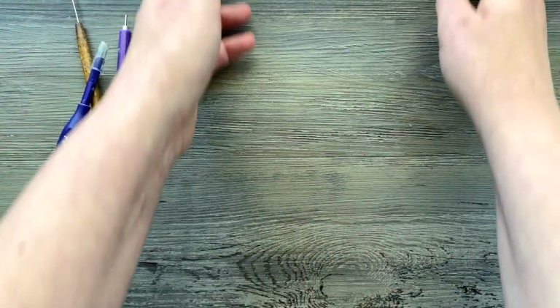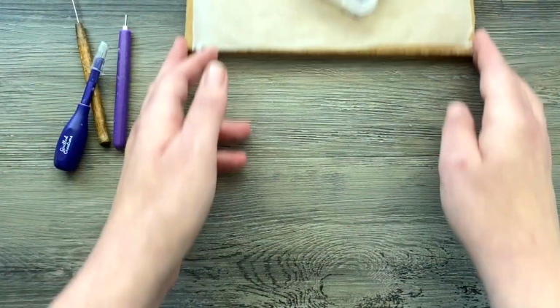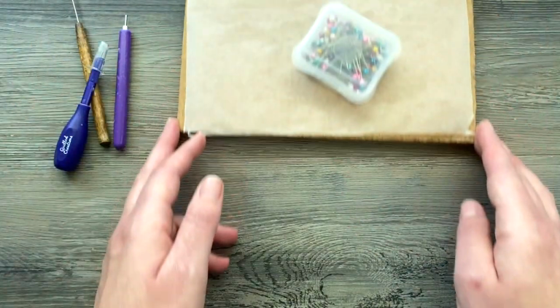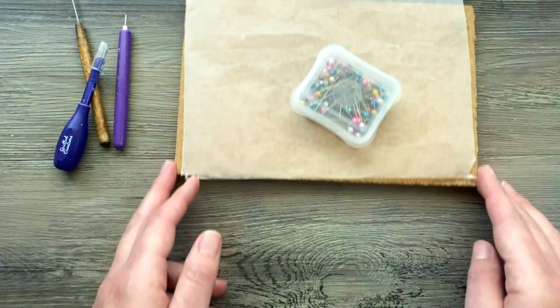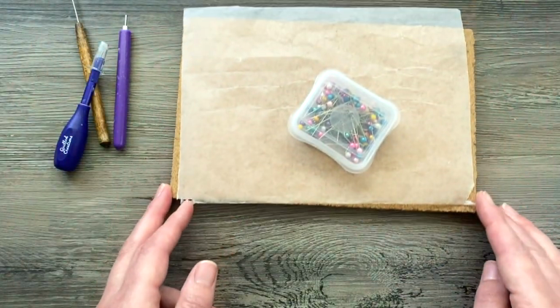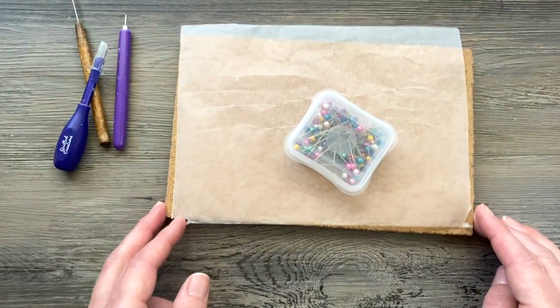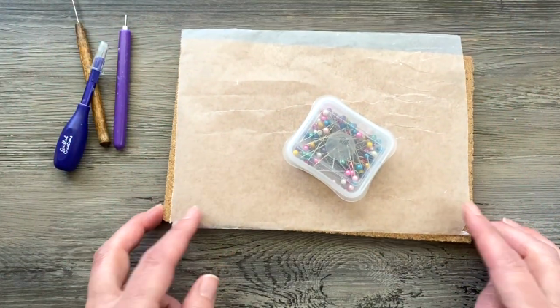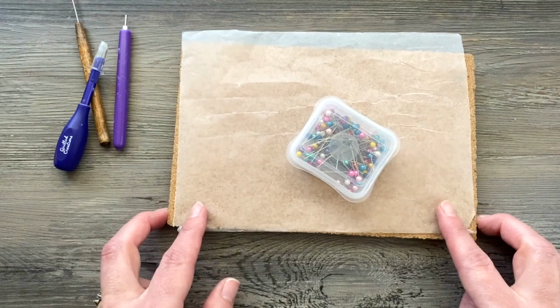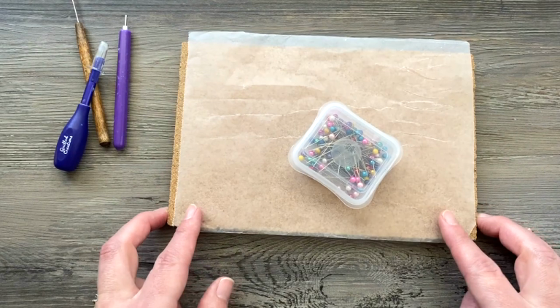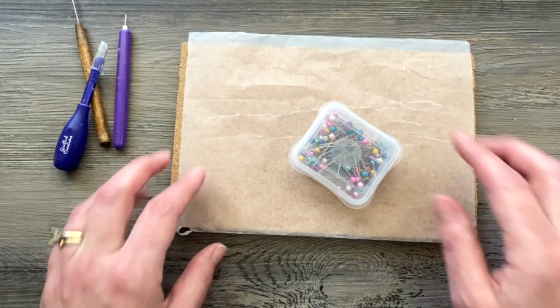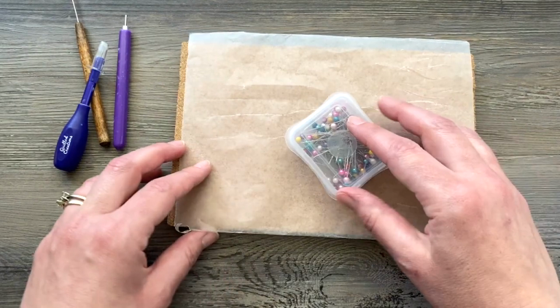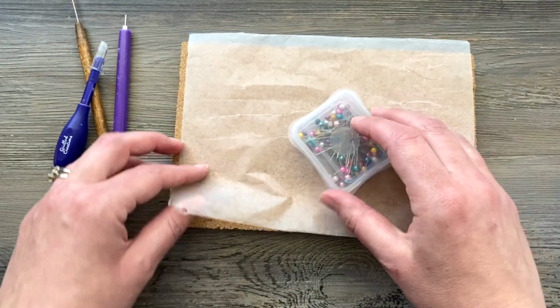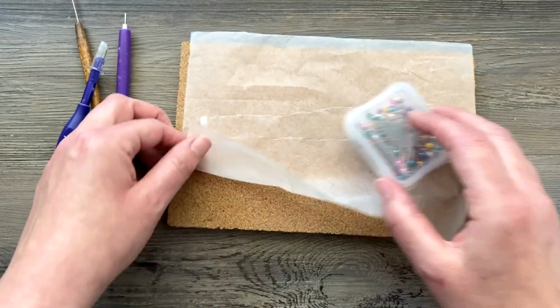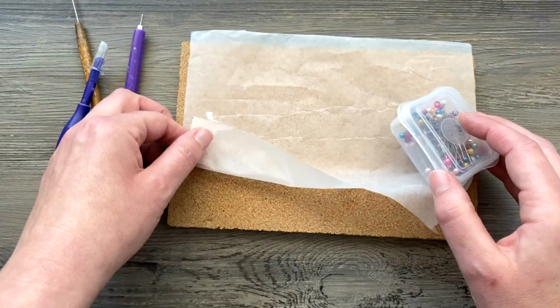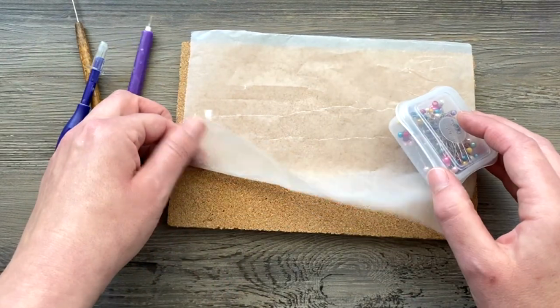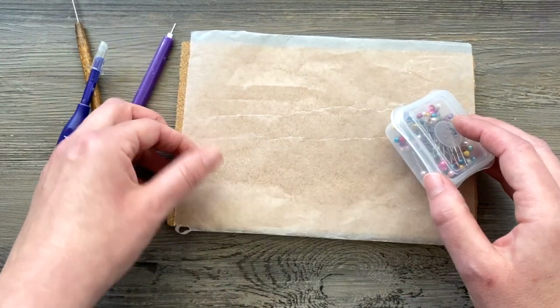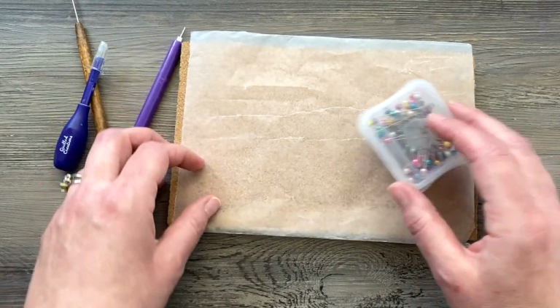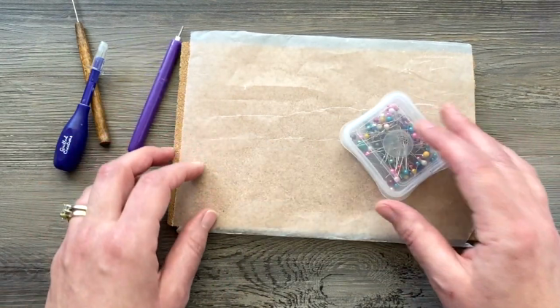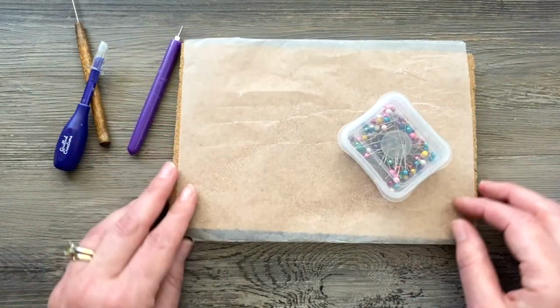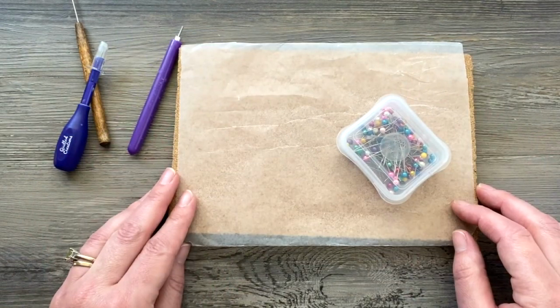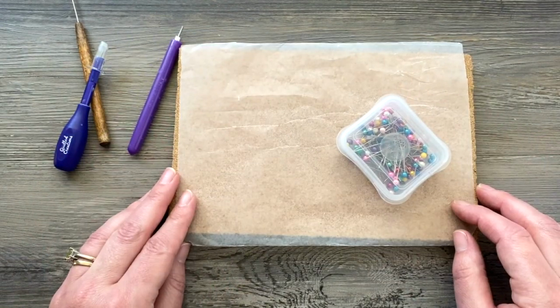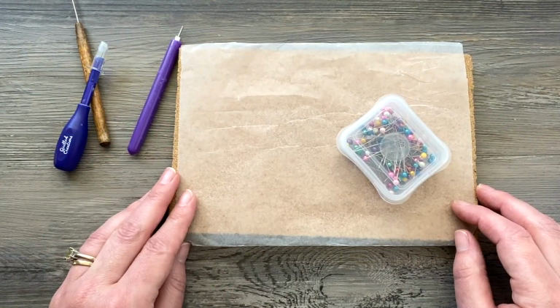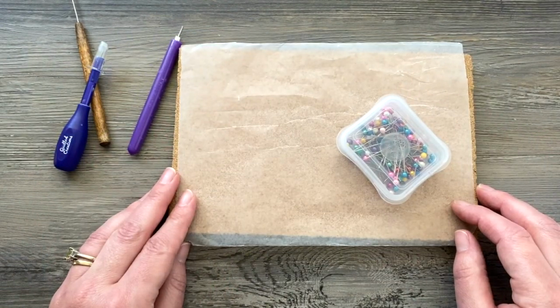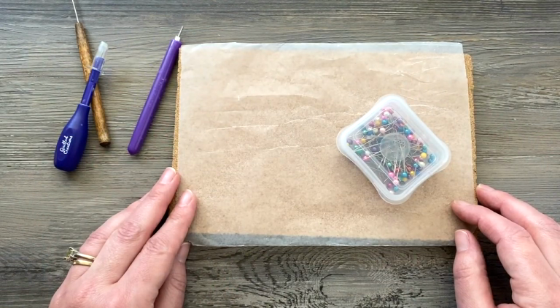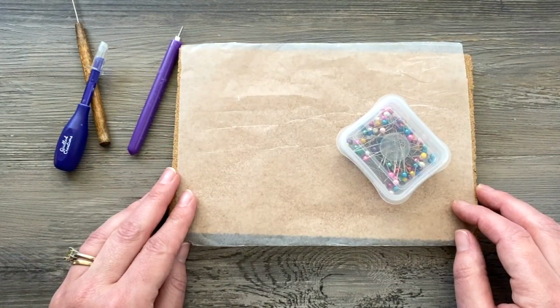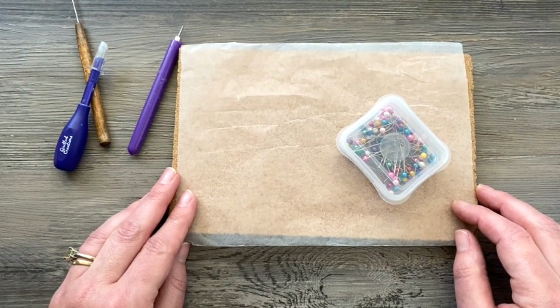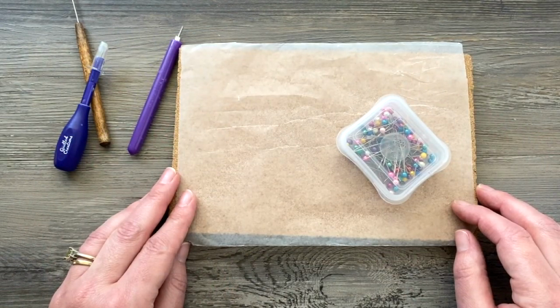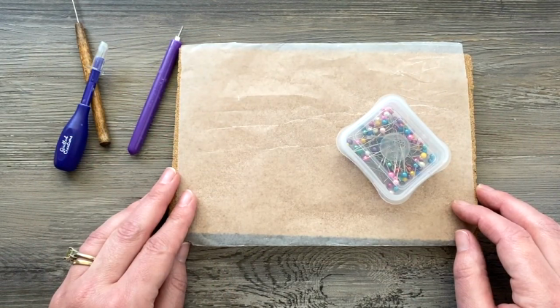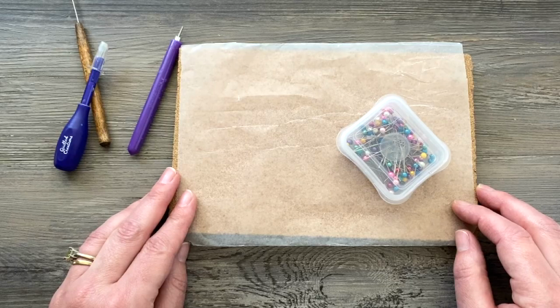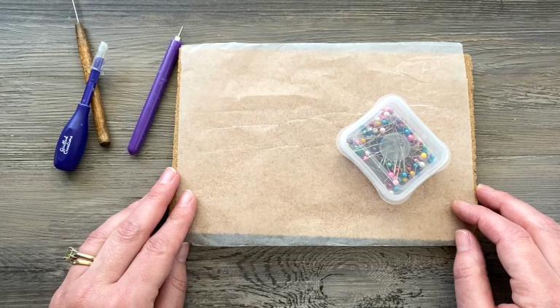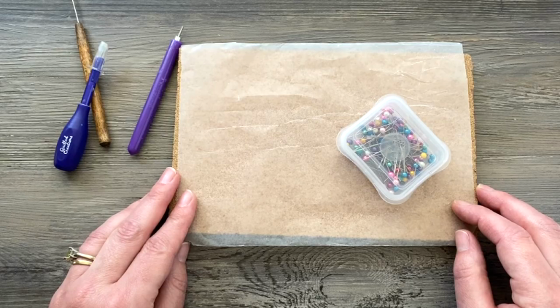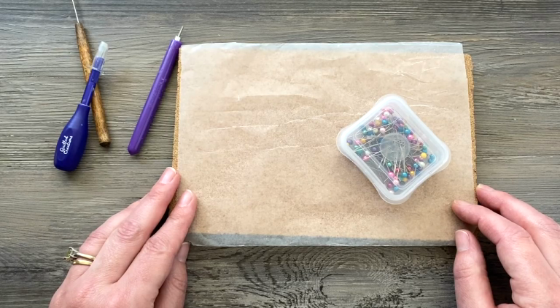I also have my Elmer's glue in my needle nose bottle, and then you're definitely going to need to use a cork board with some wax paper and some pins.